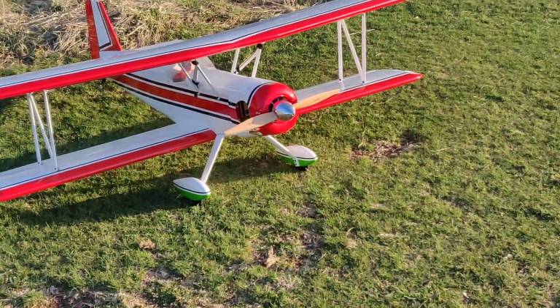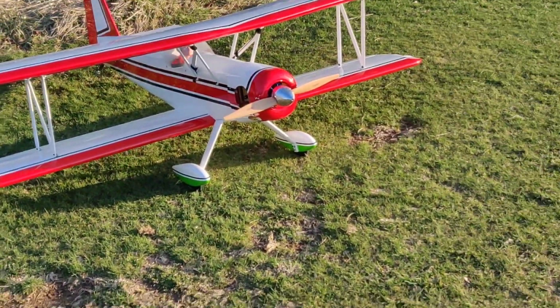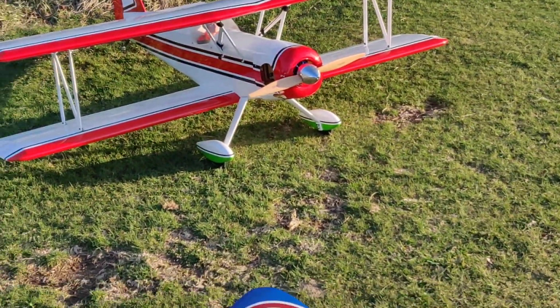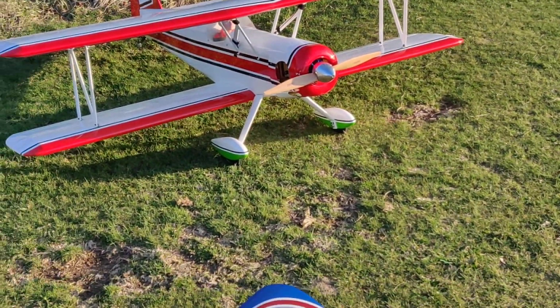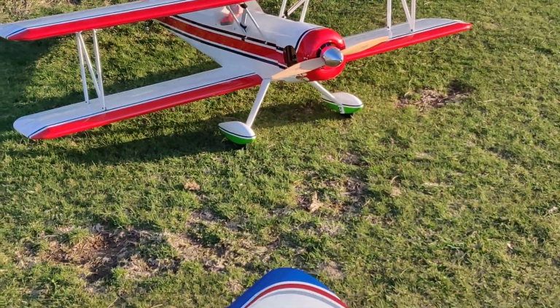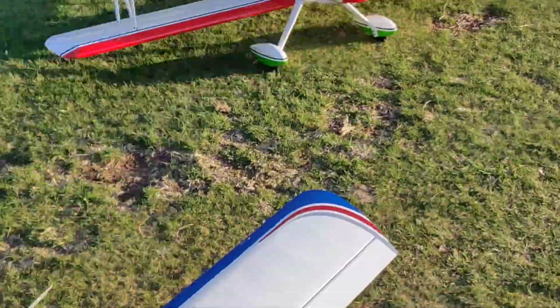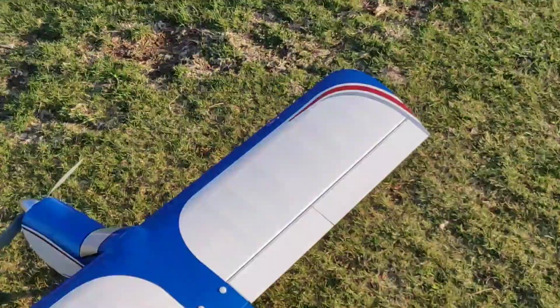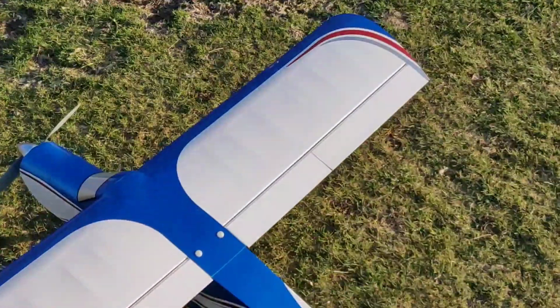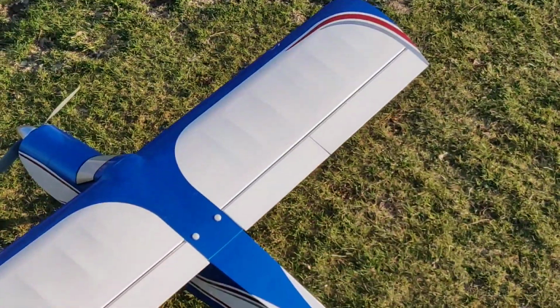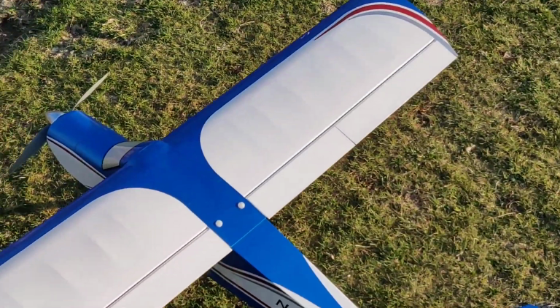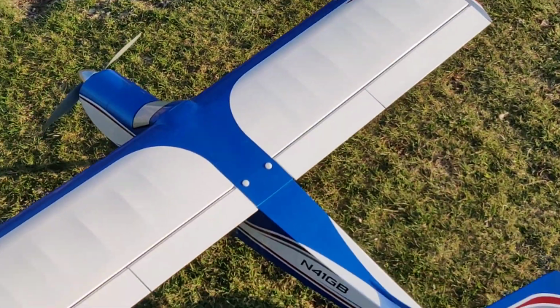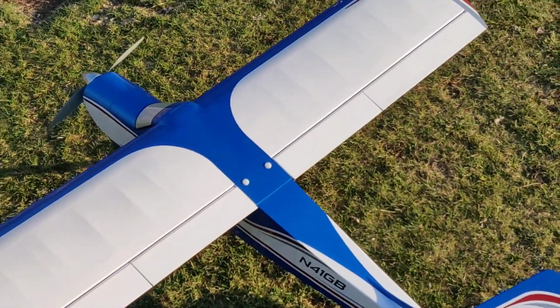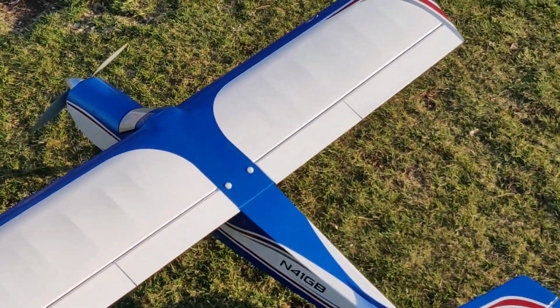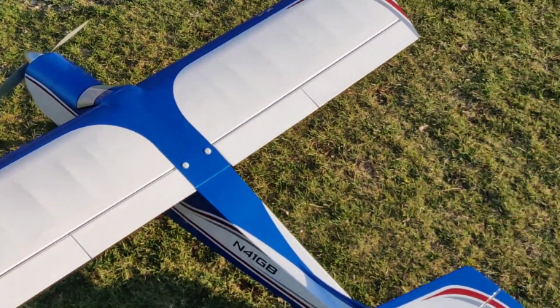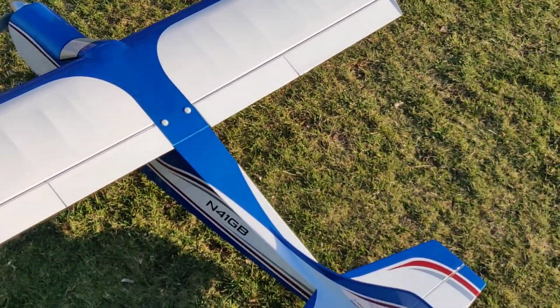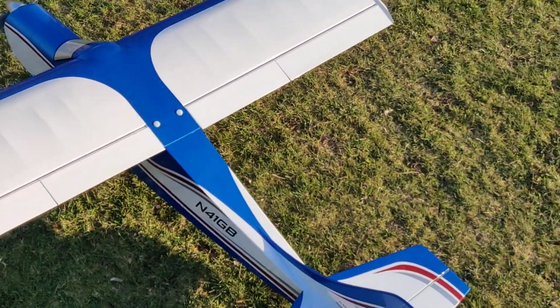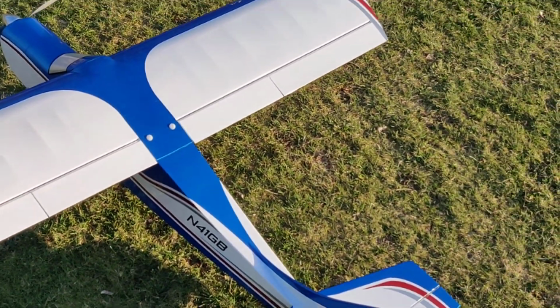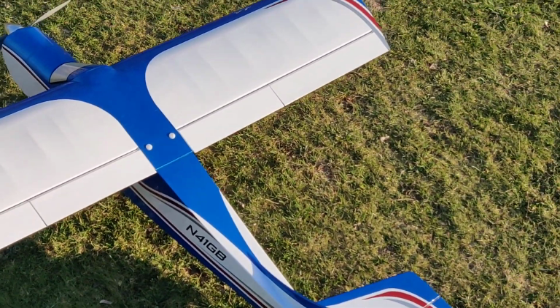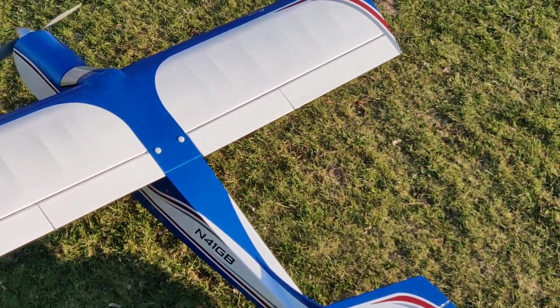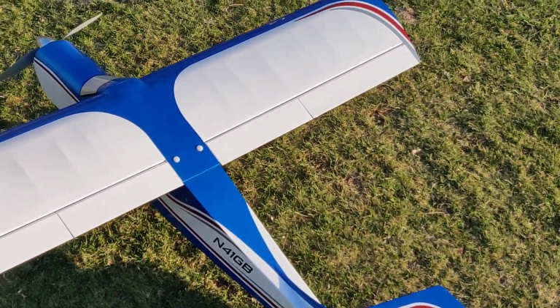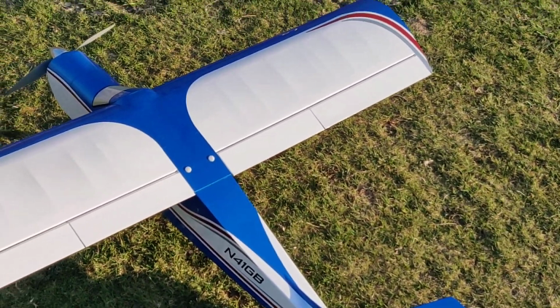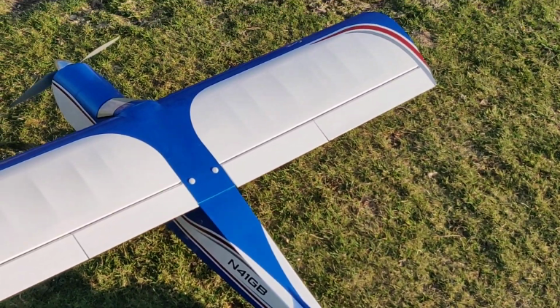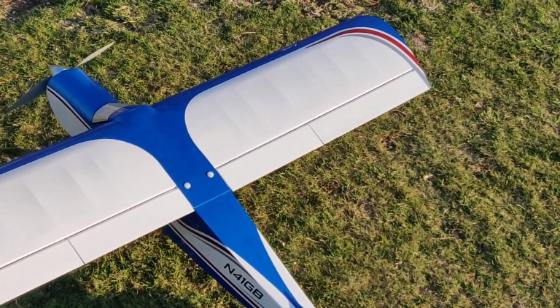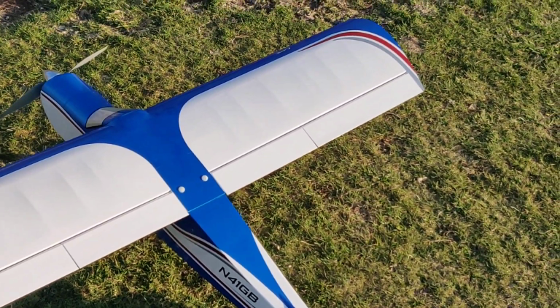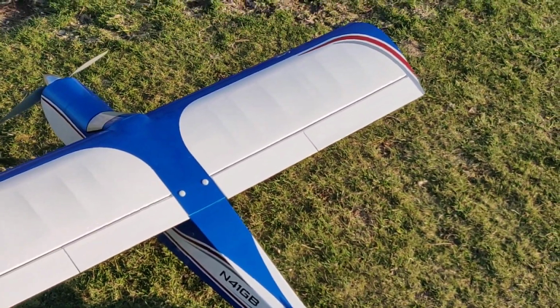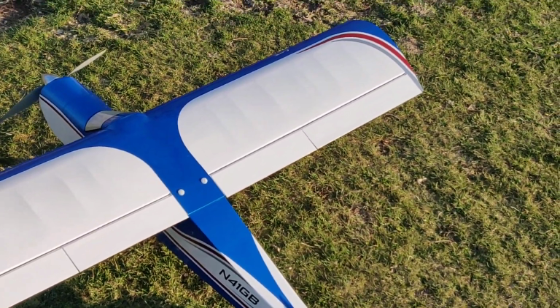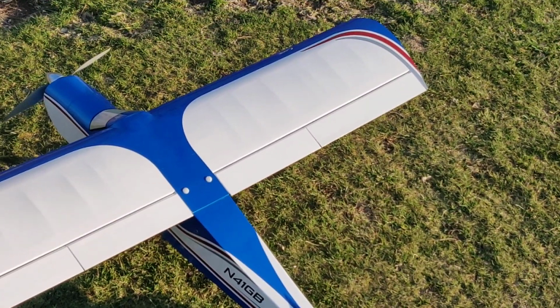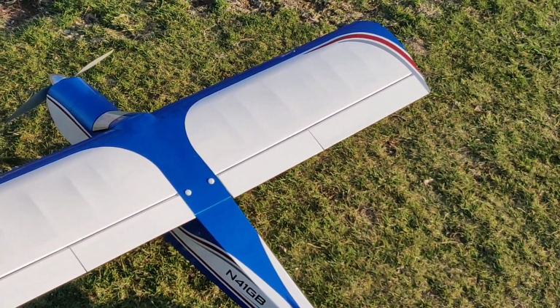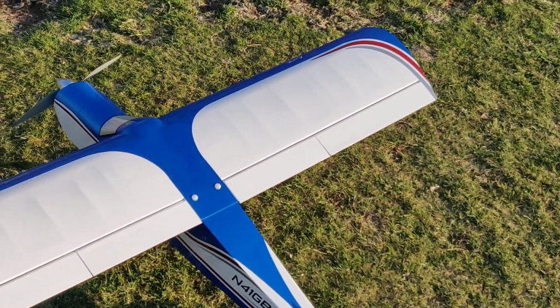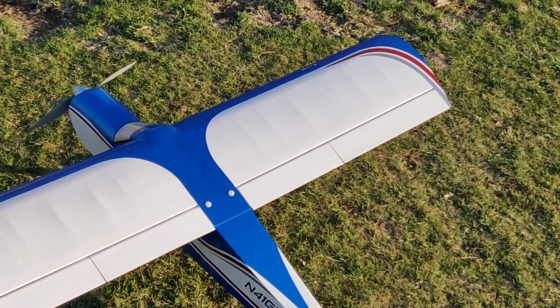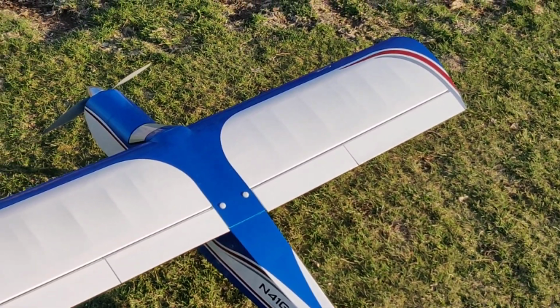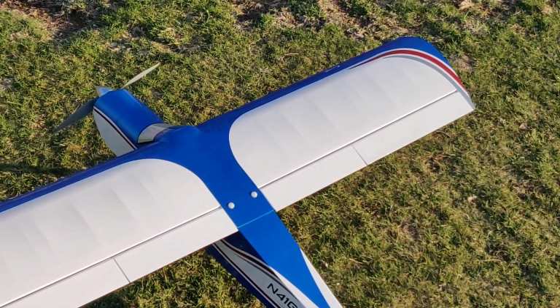We'll see if we can take the Aeromaster out for a couple of flights and see if a video comes out of that. See you on the next one.